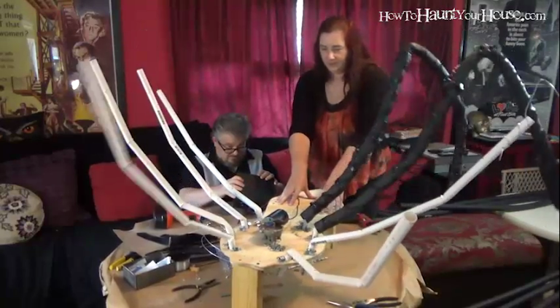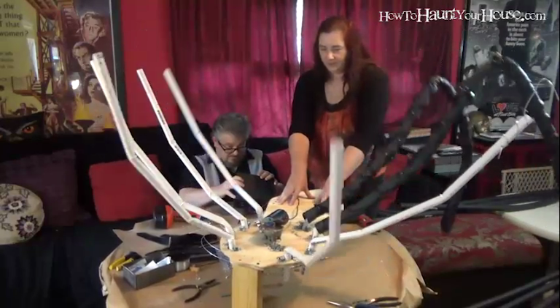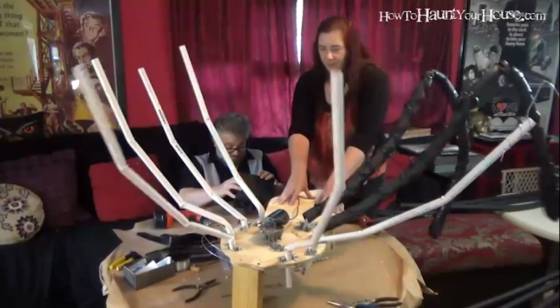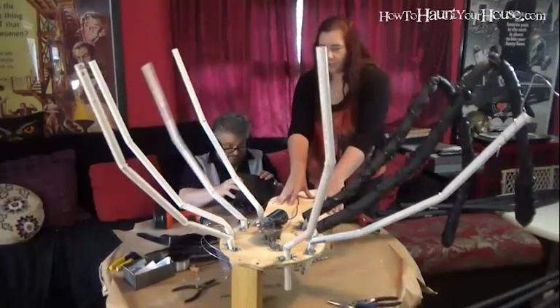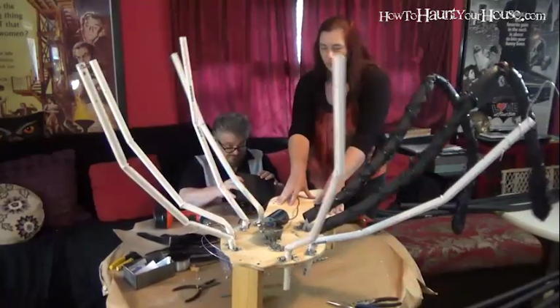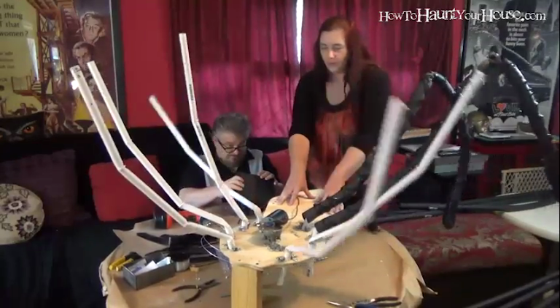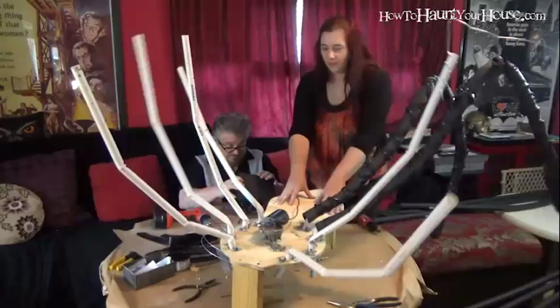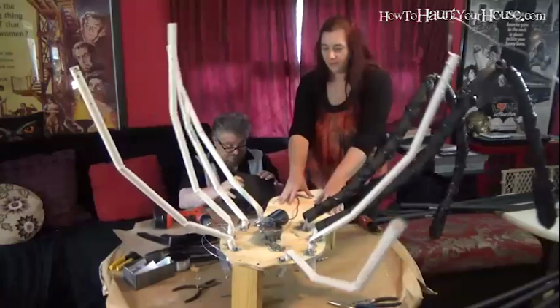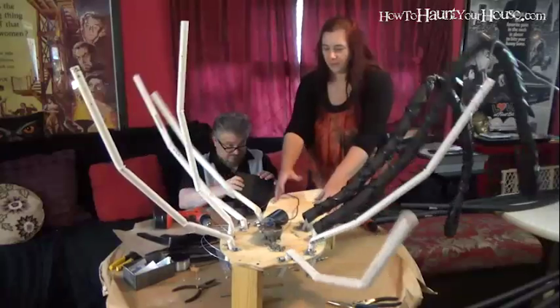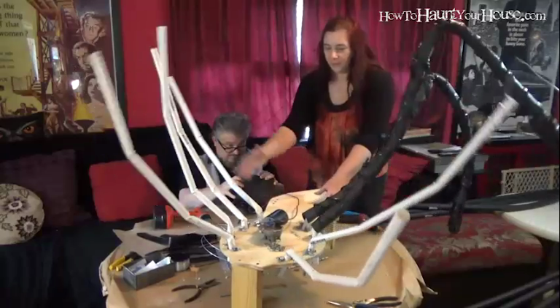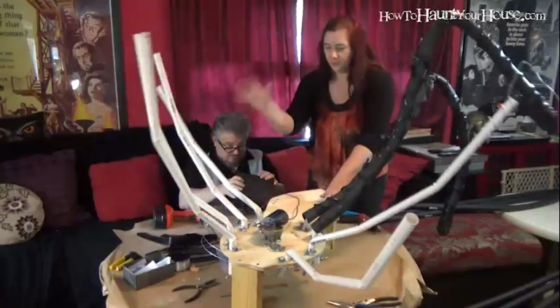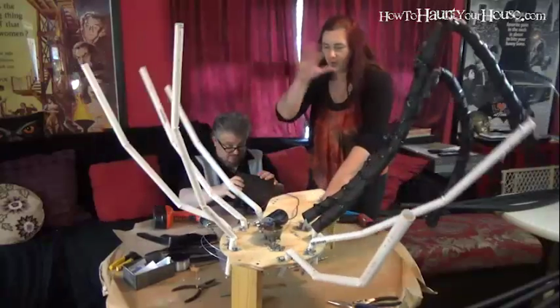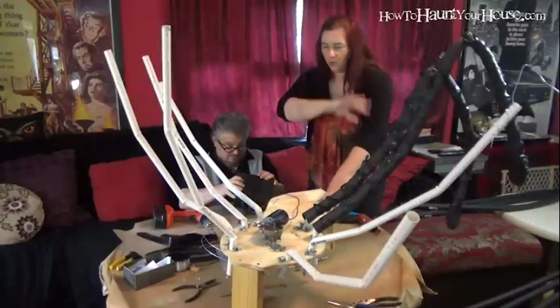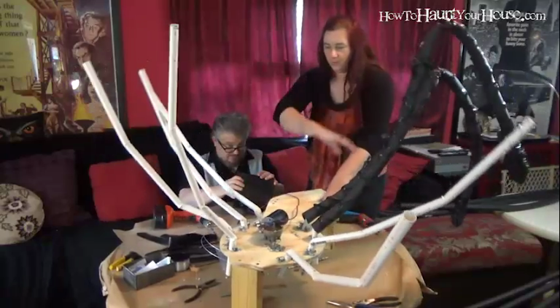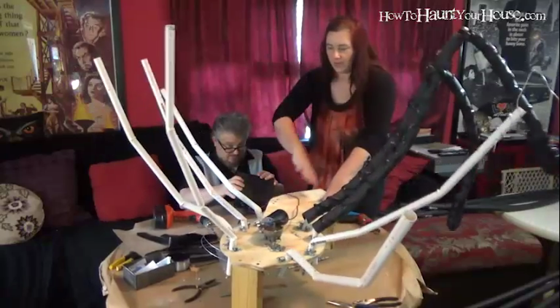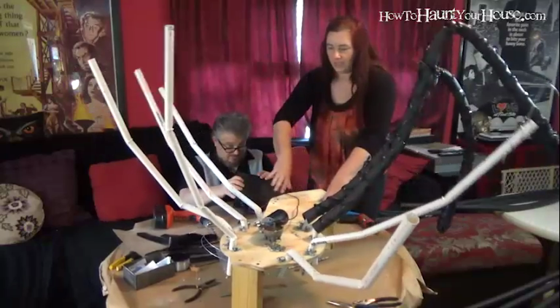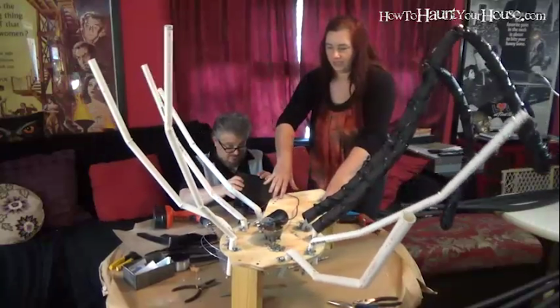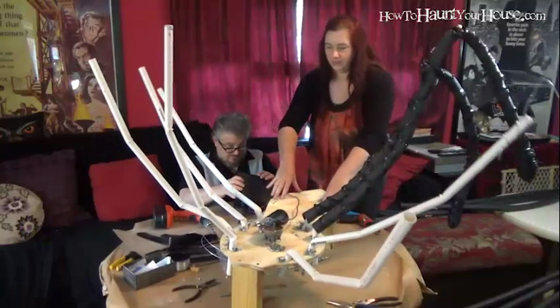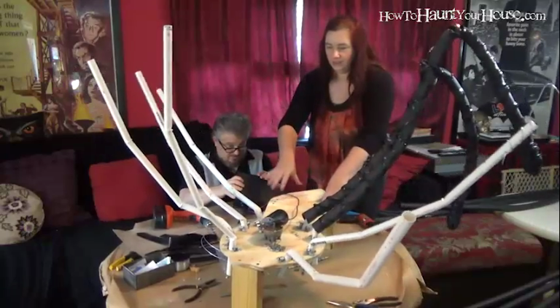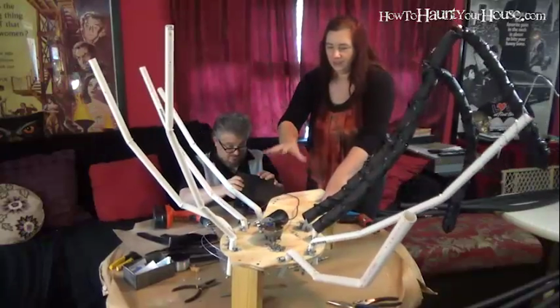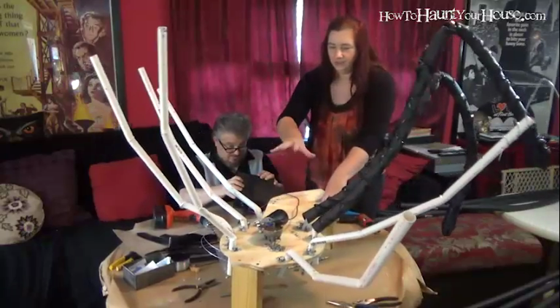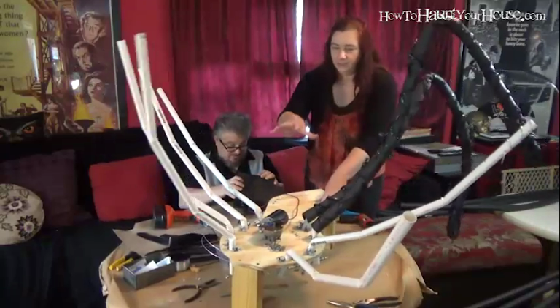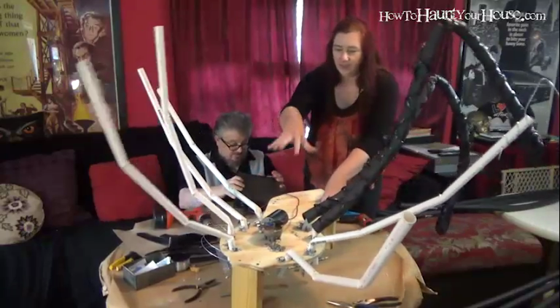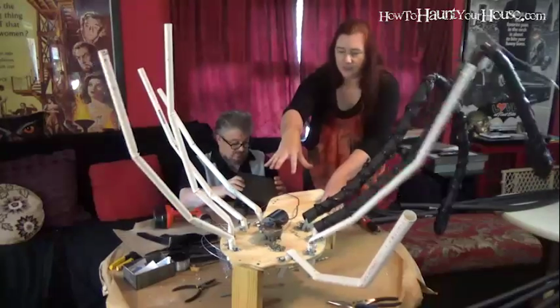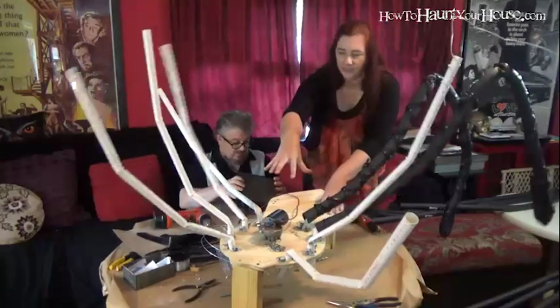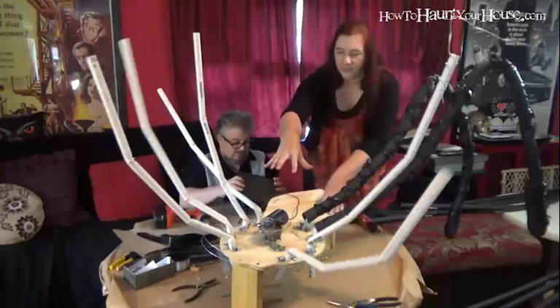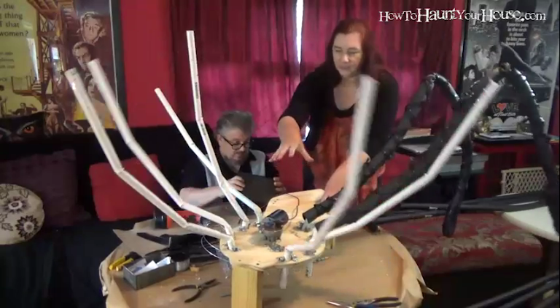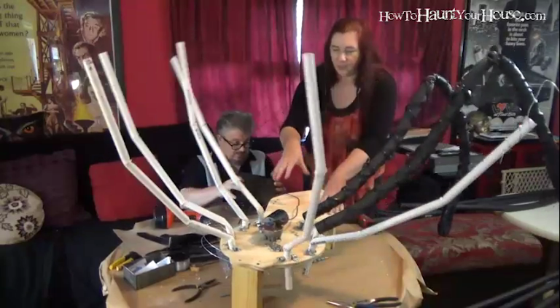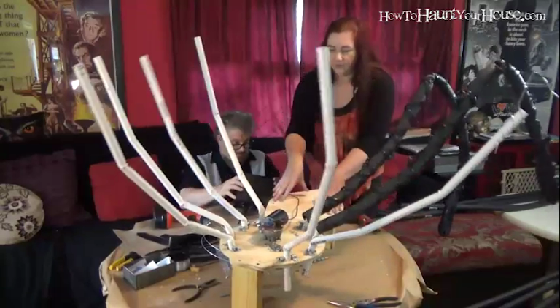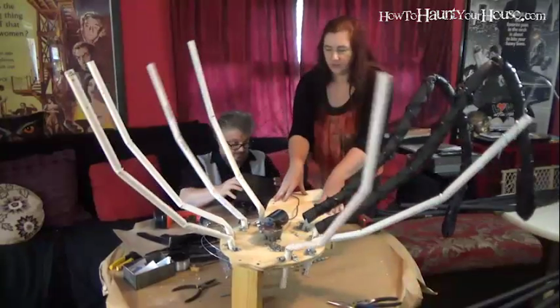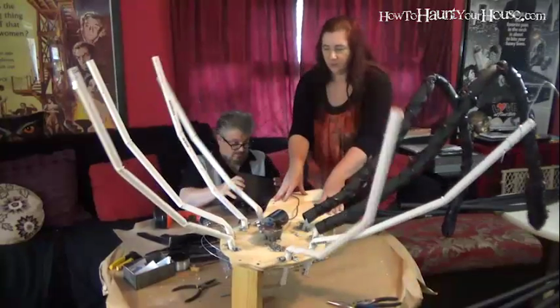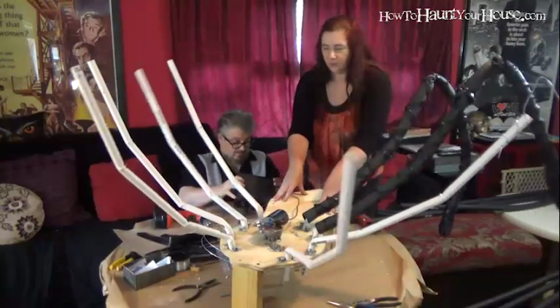So we'll make a big beach ball body, and then we've got to make a head that covers the motor.